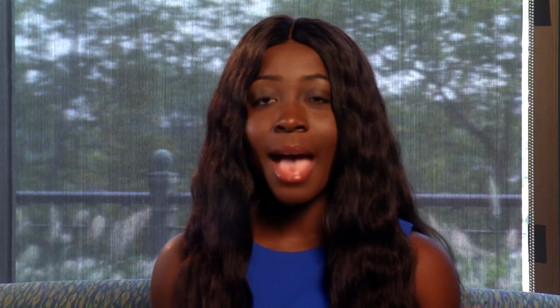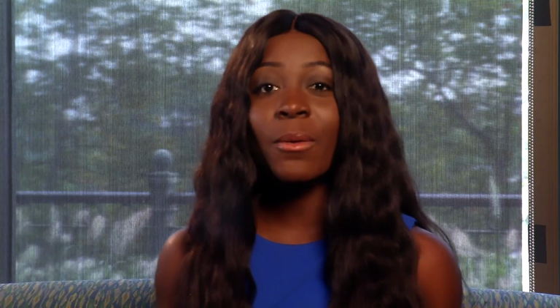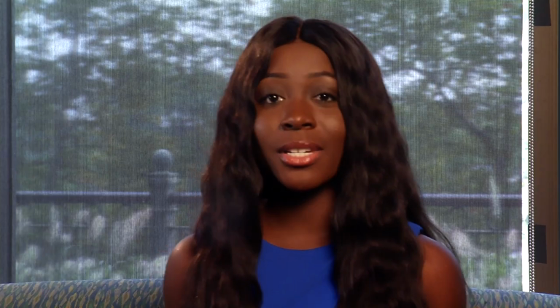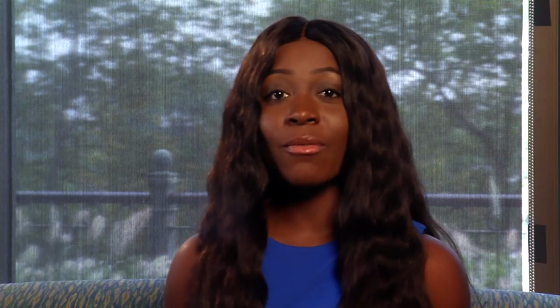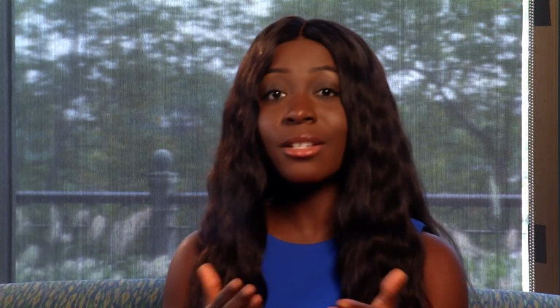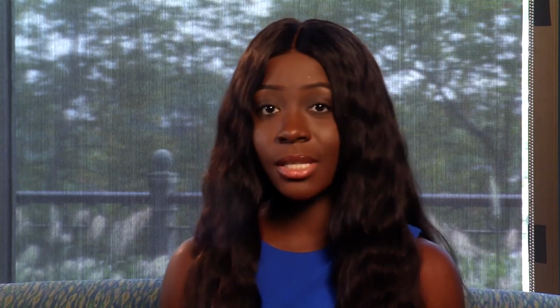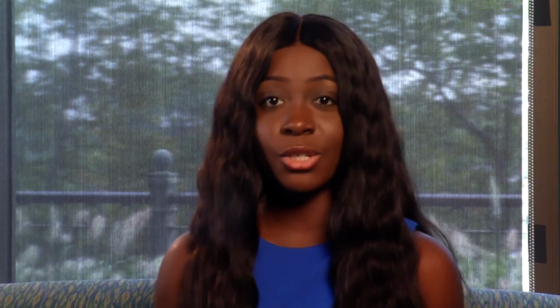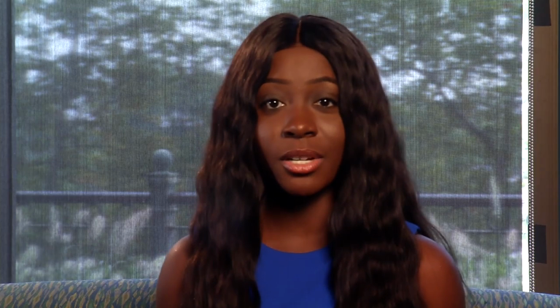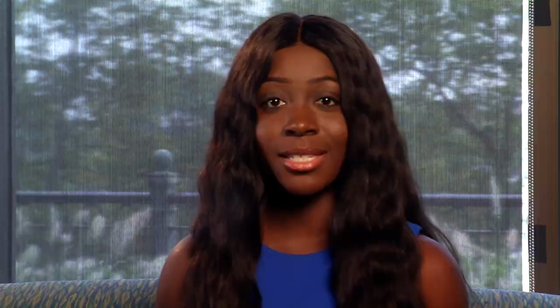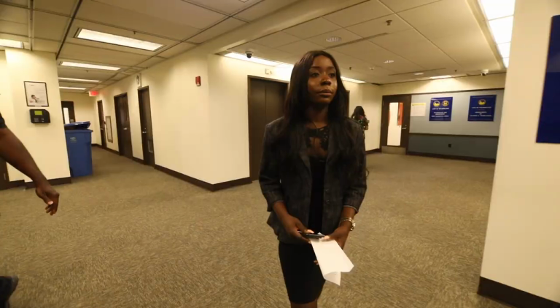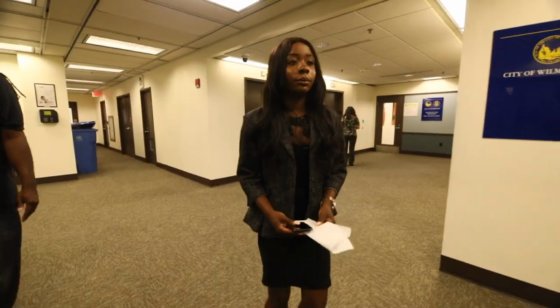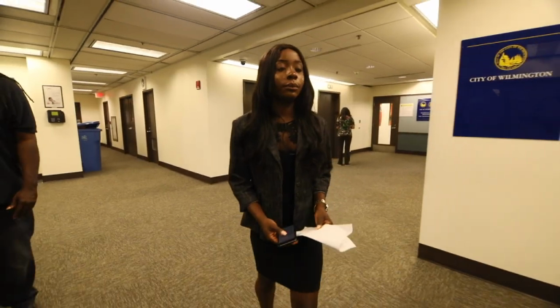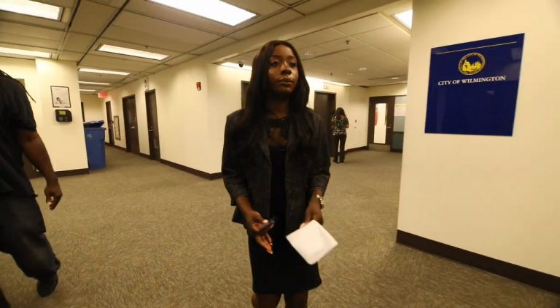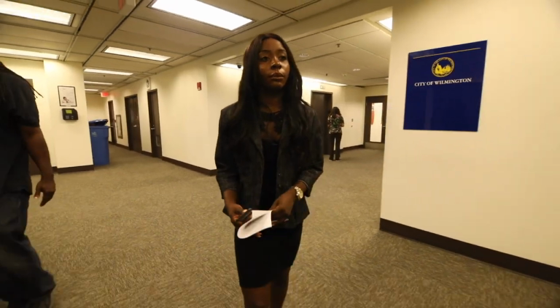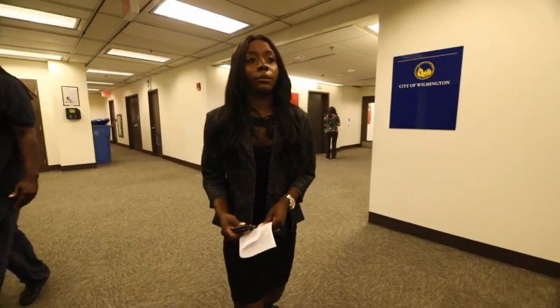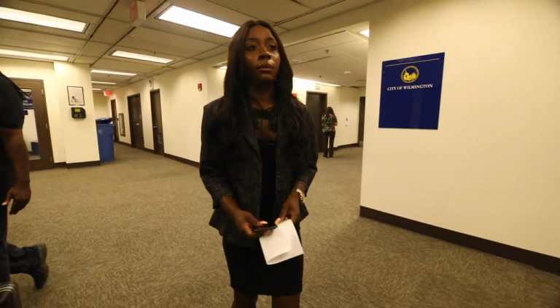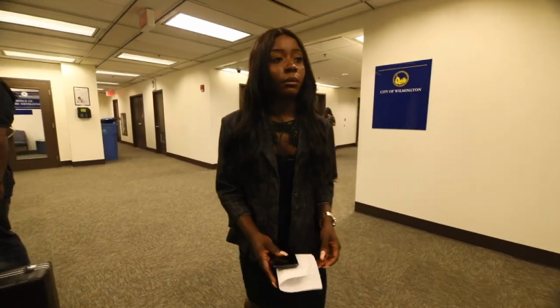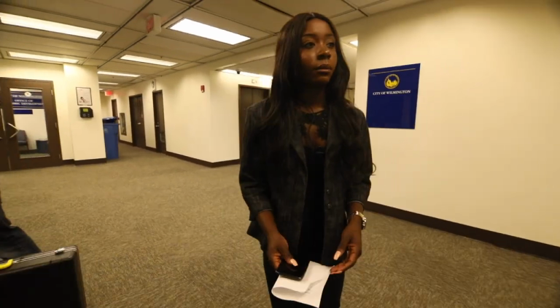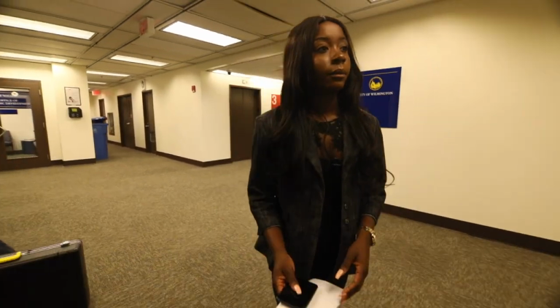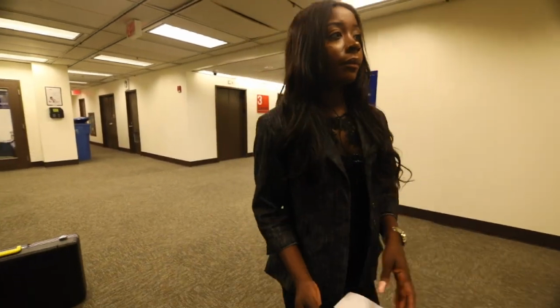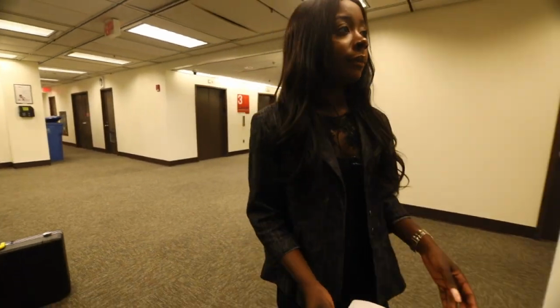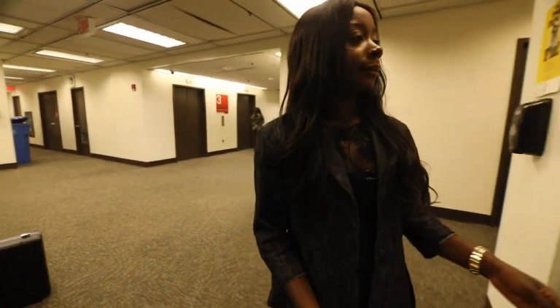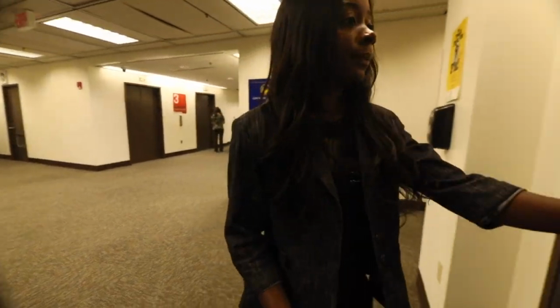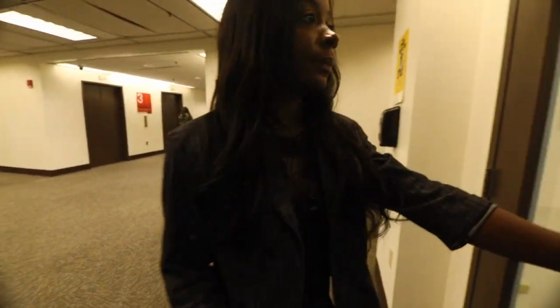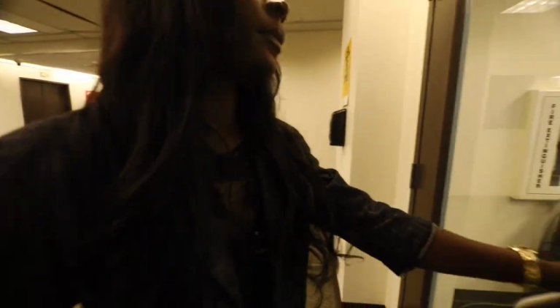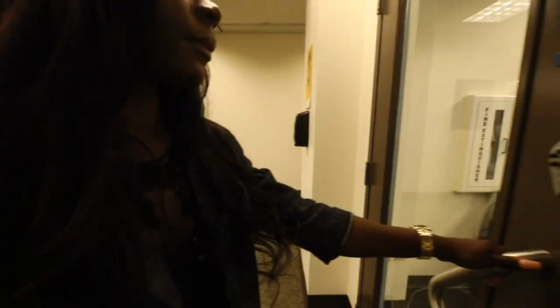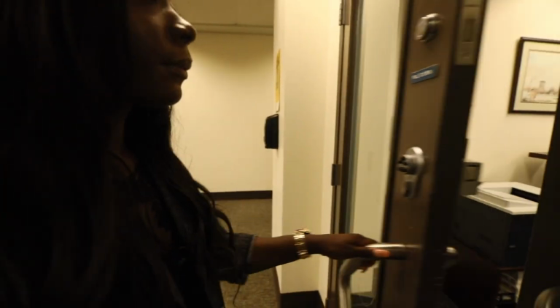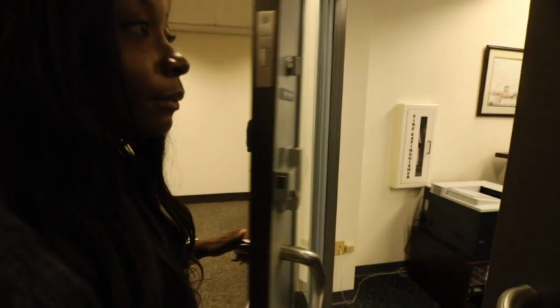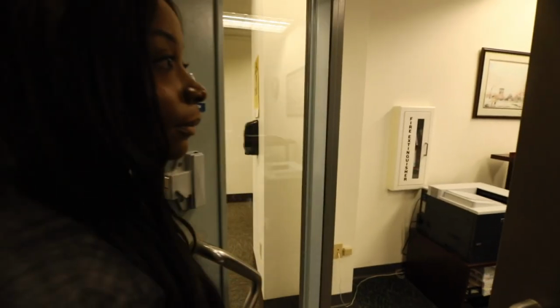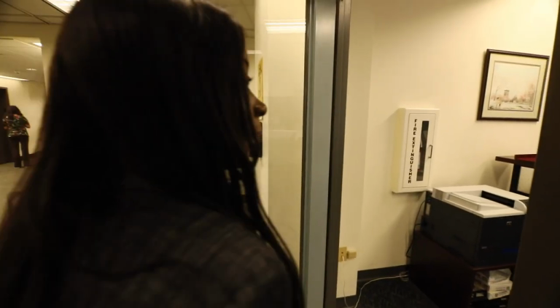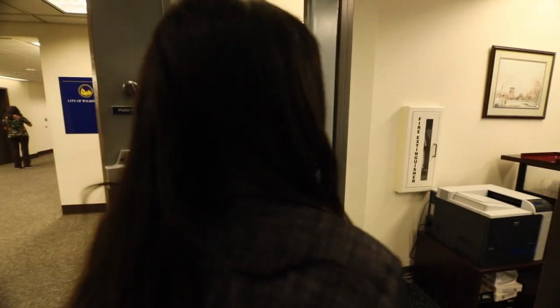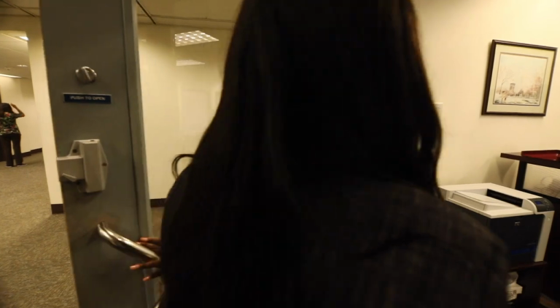I met with the director of Constituent Services, Jennifer Prado, and she shared with me the question that many of you are wondering: what is it?